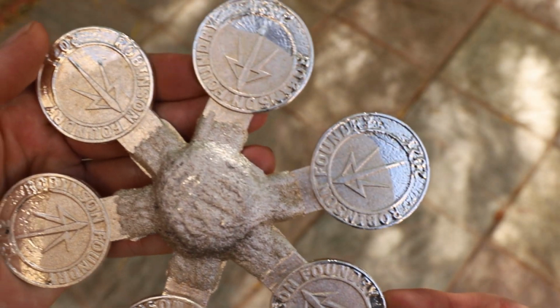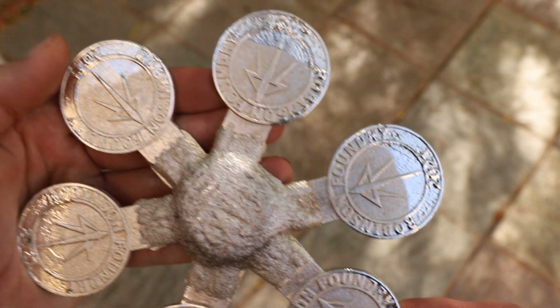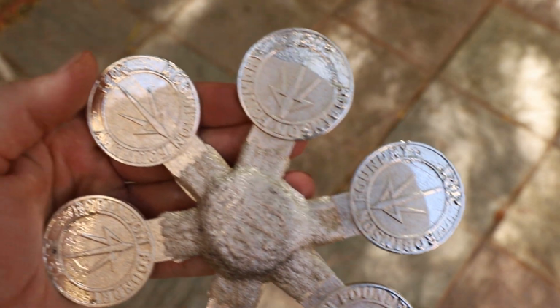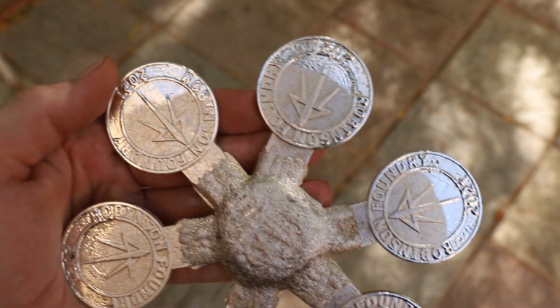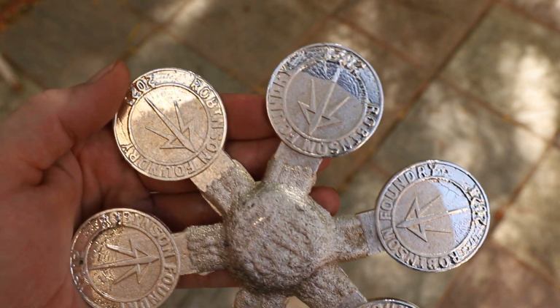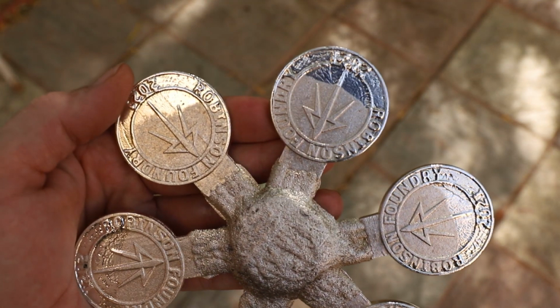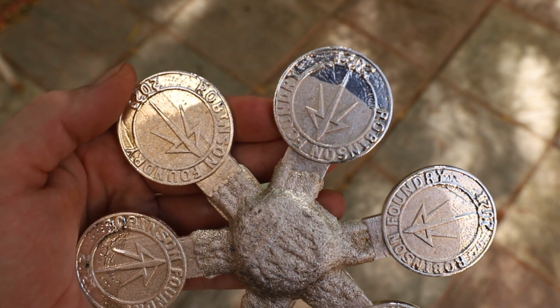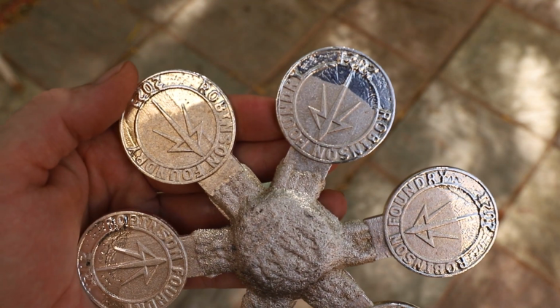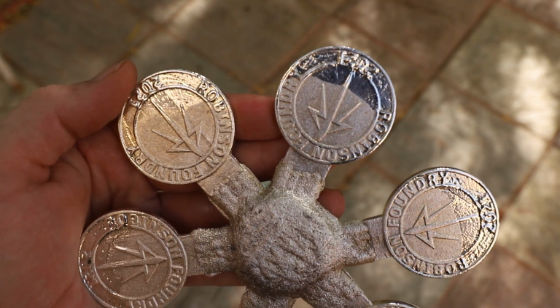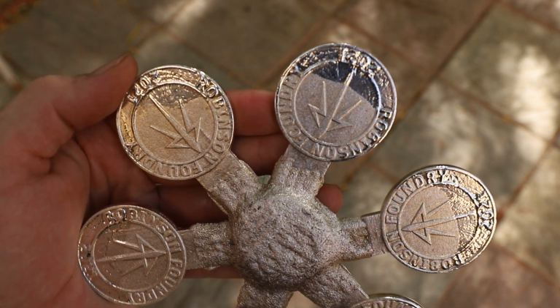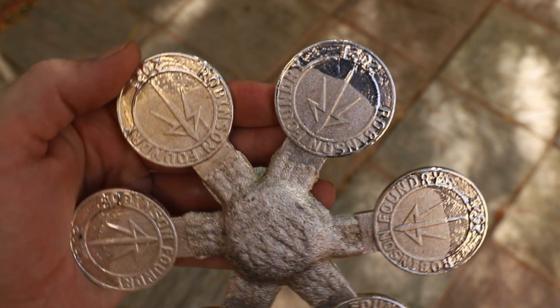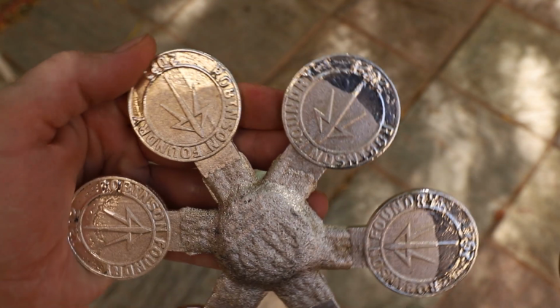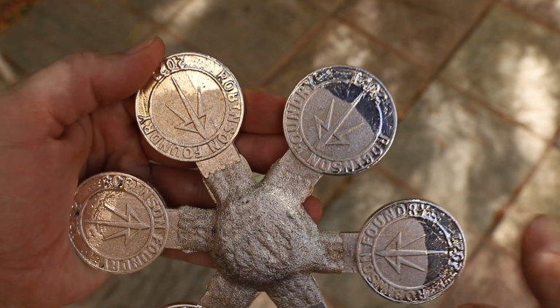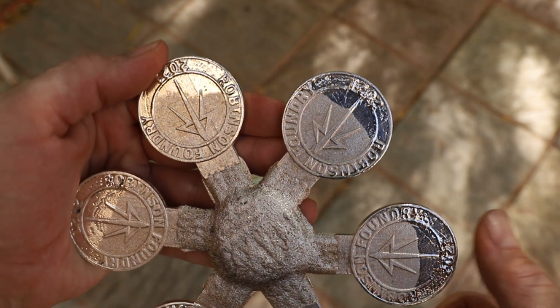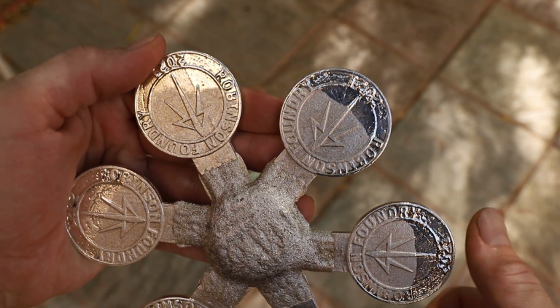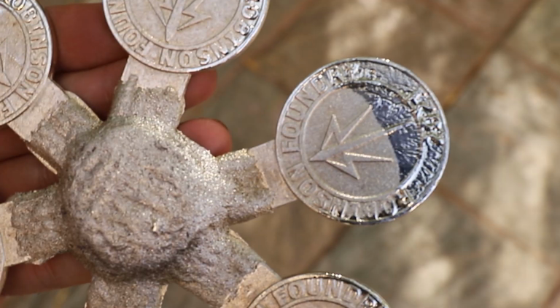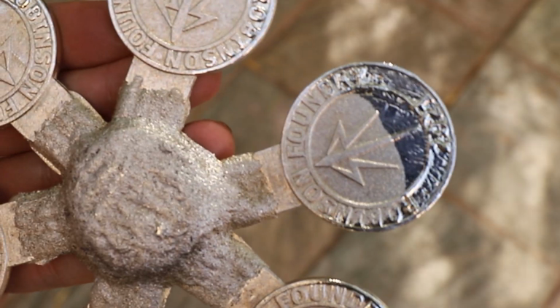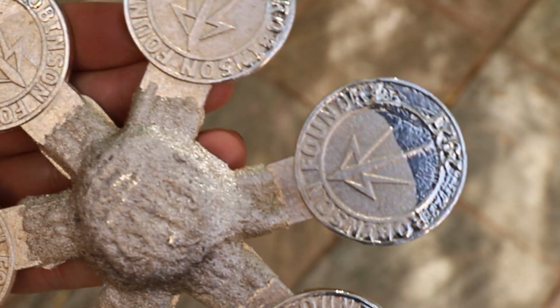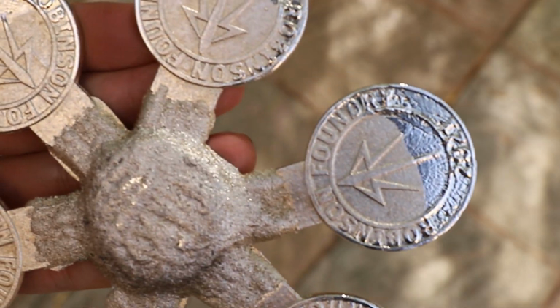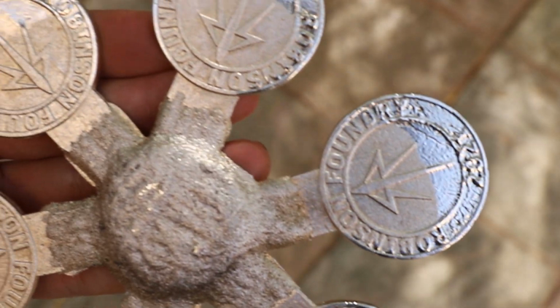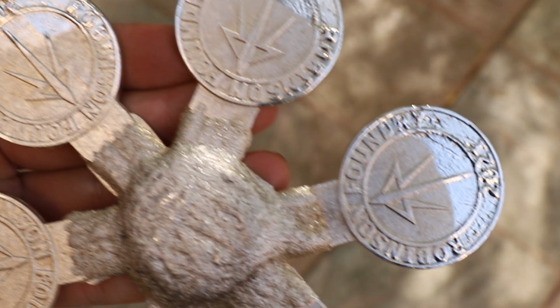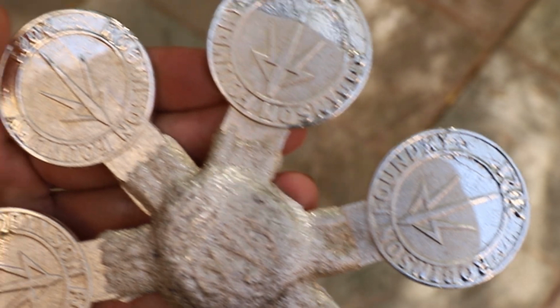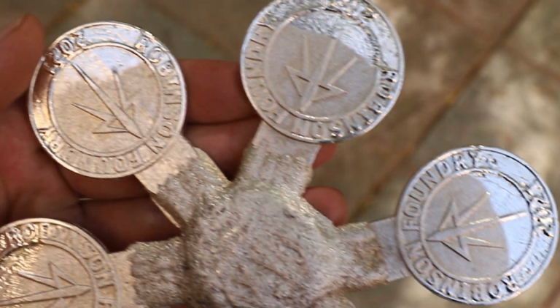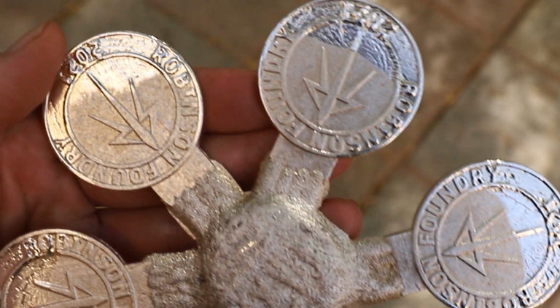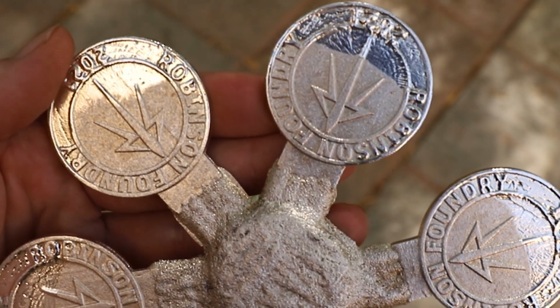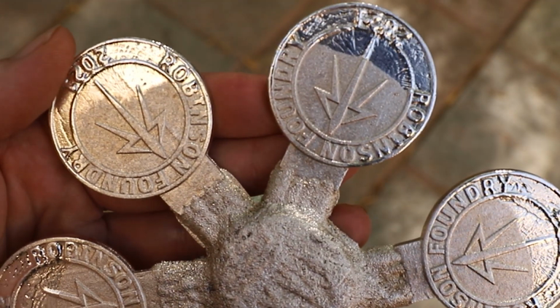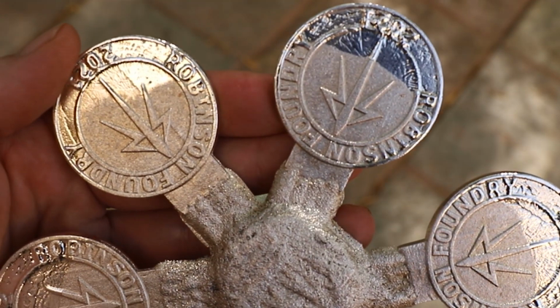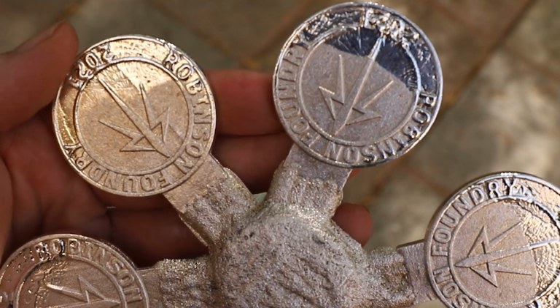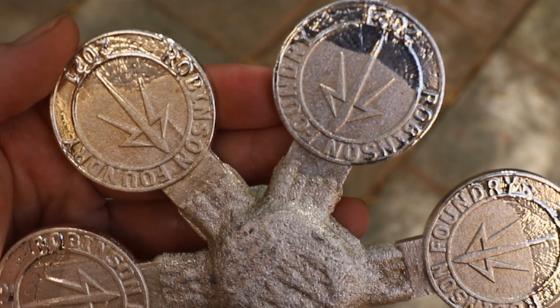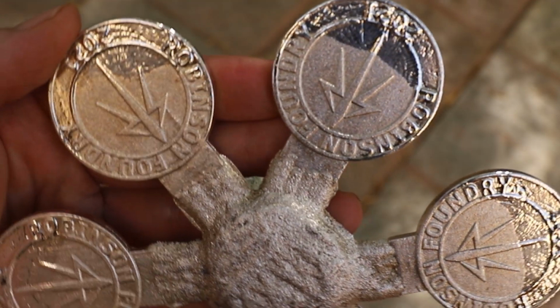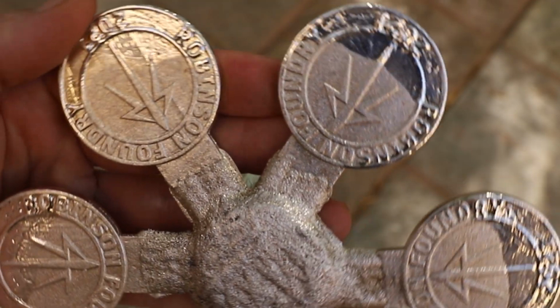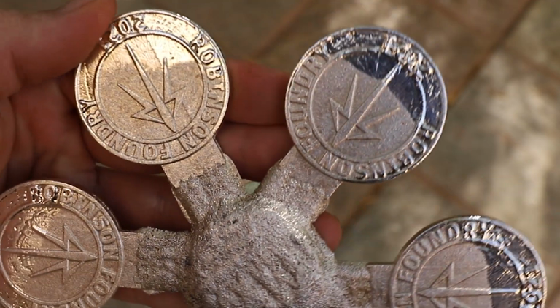Unfortunately, these castings did not turn out very well. You can see that the coins are lacking quite a bit of detail in some areas.